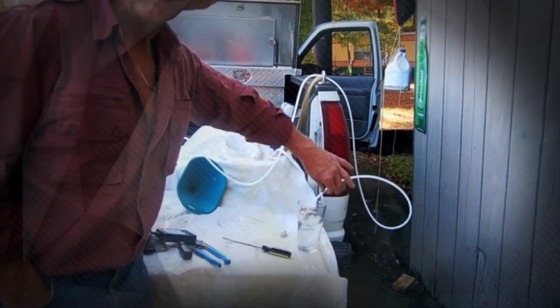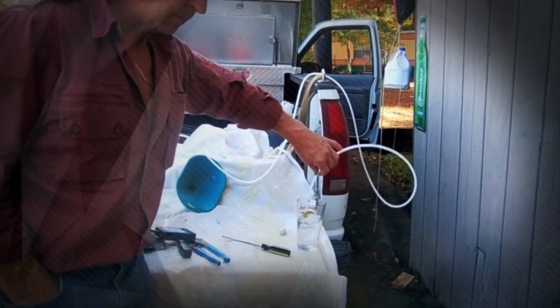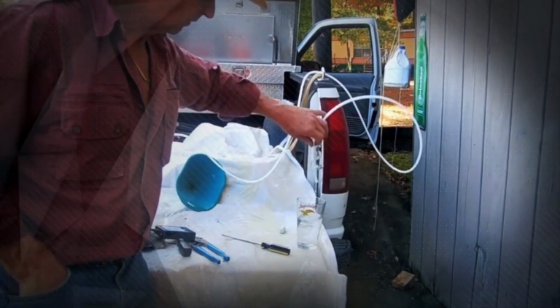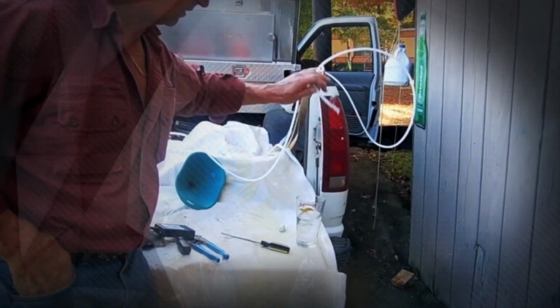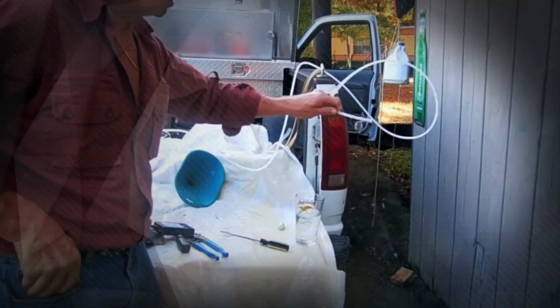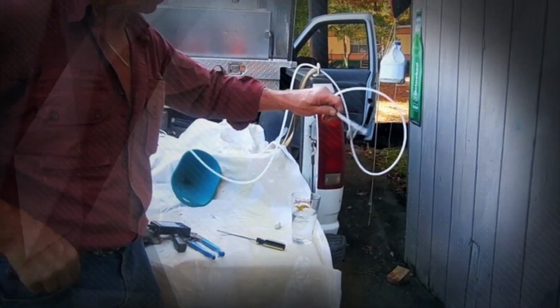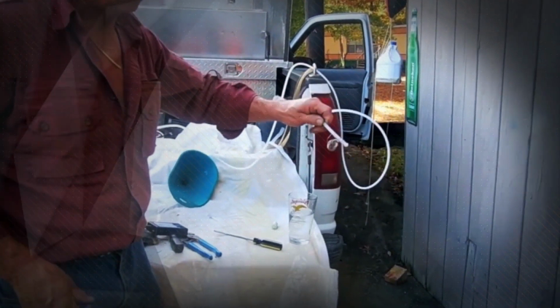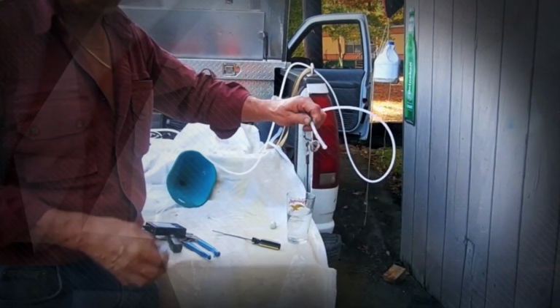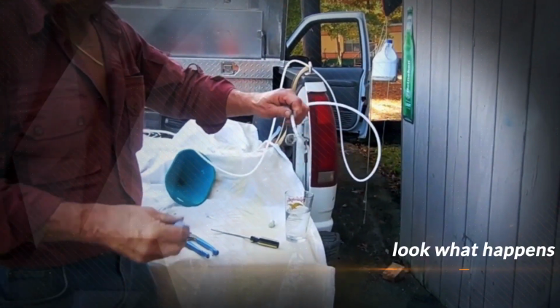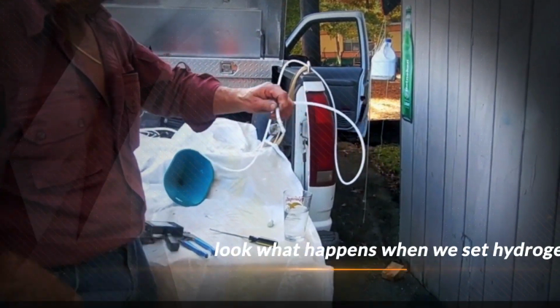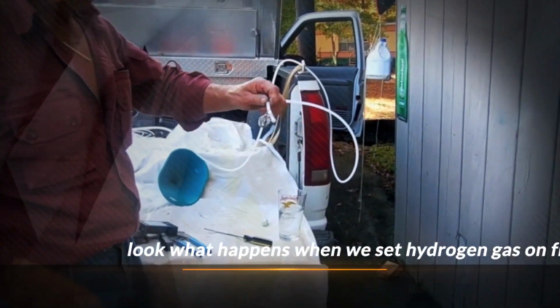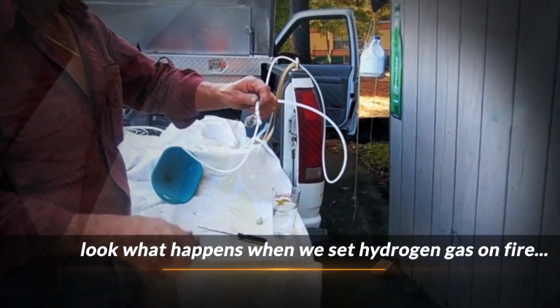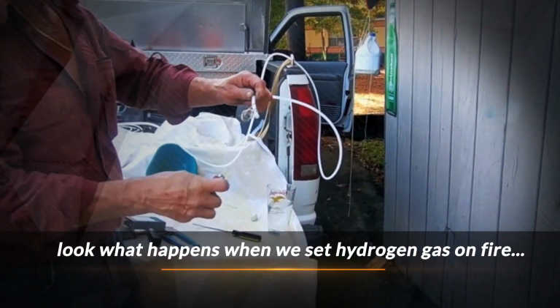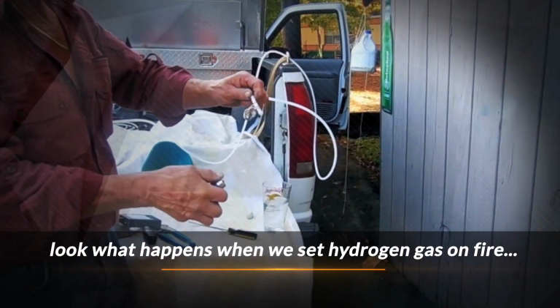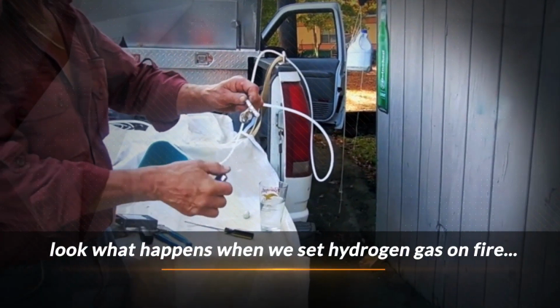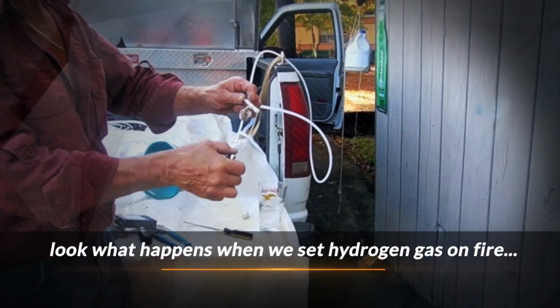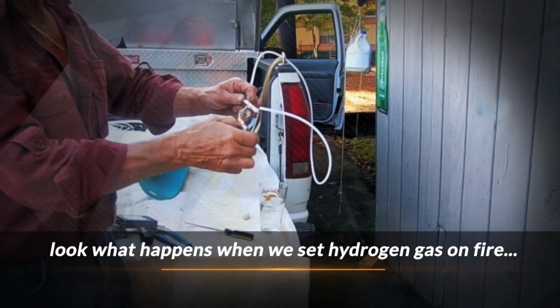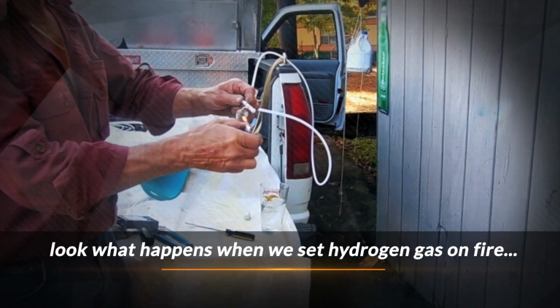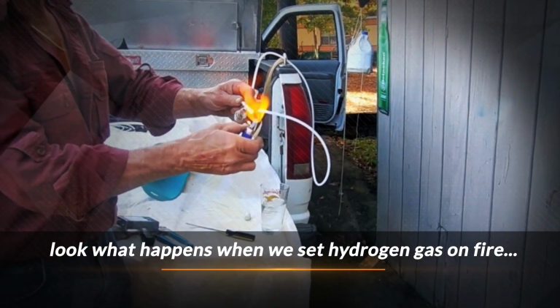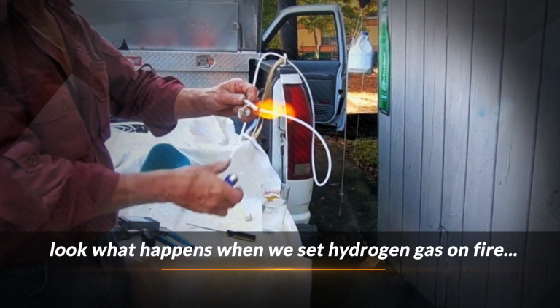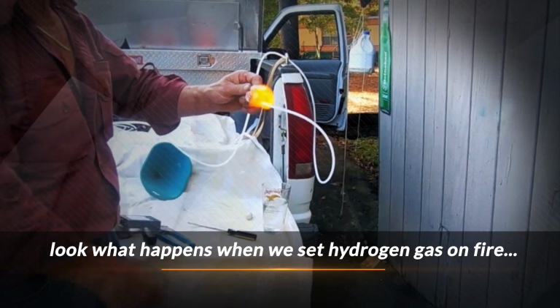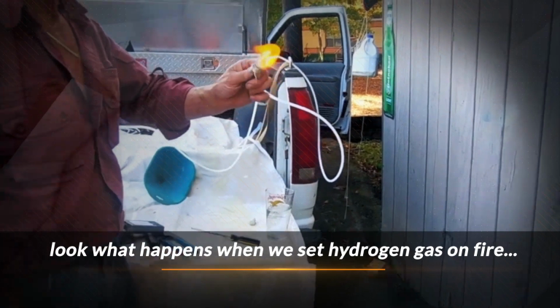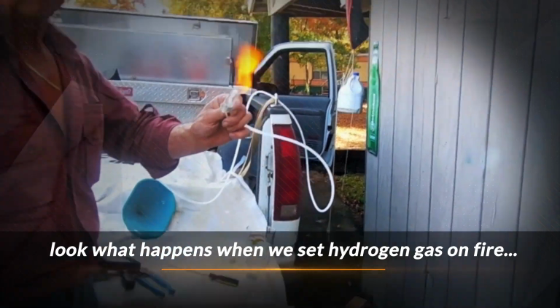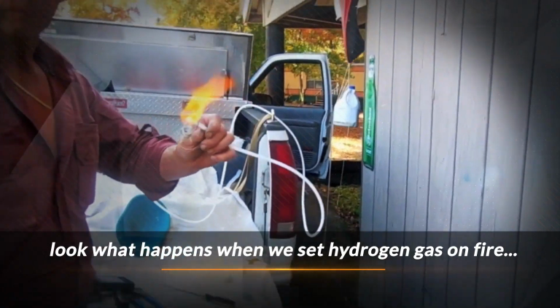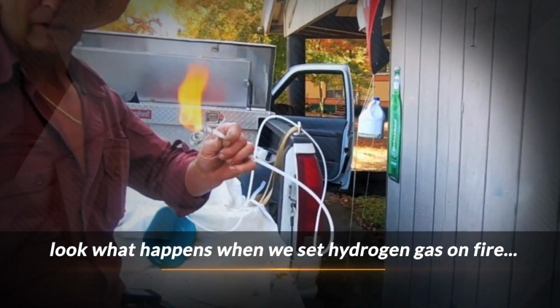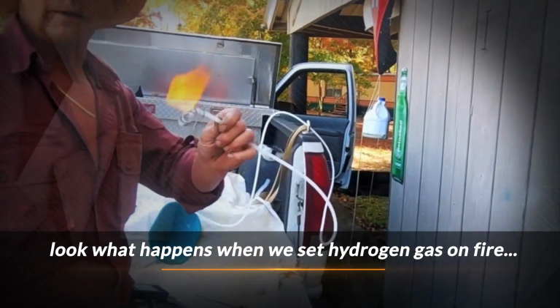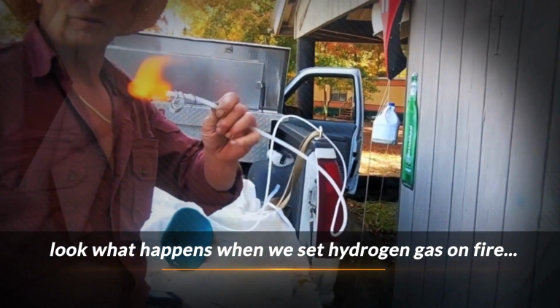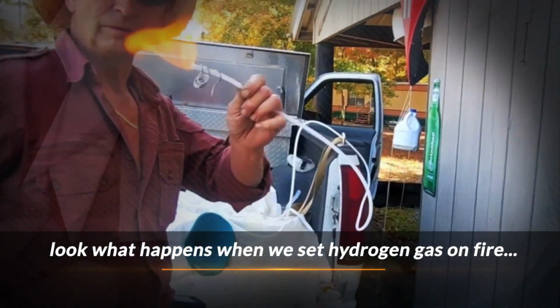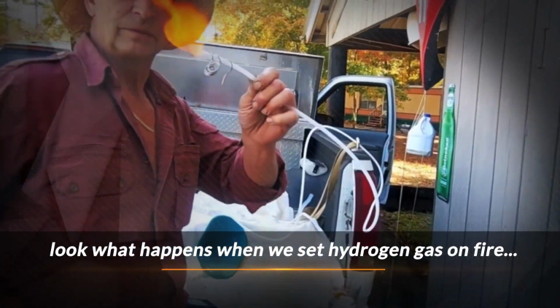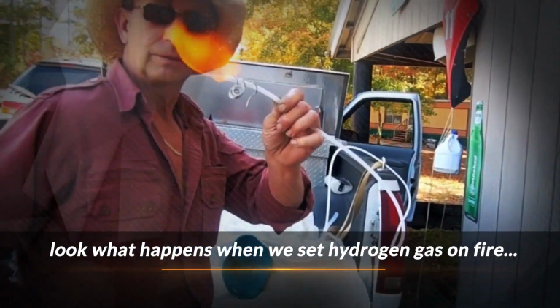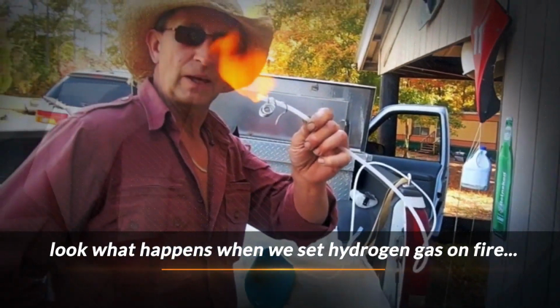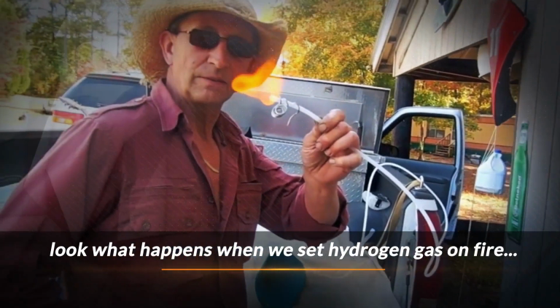Can you see the bubble? If you can — maybe you can see this. There is your gas.